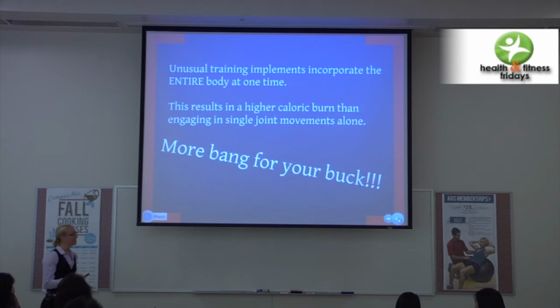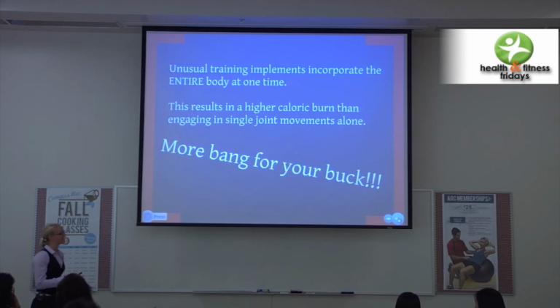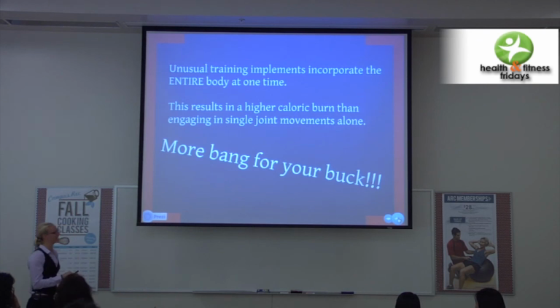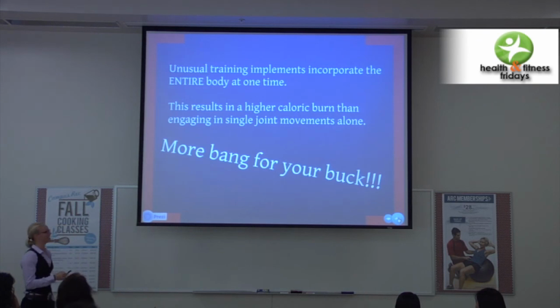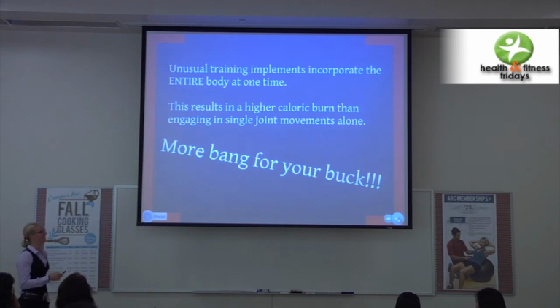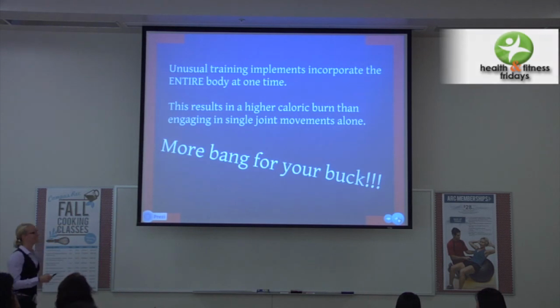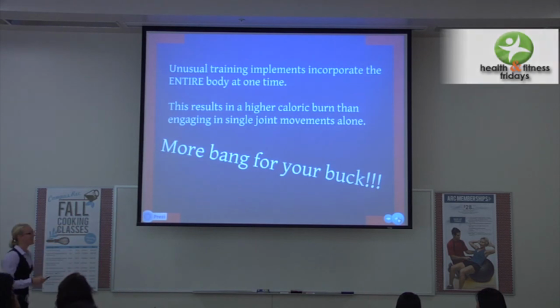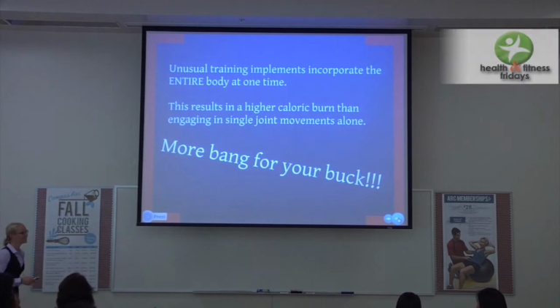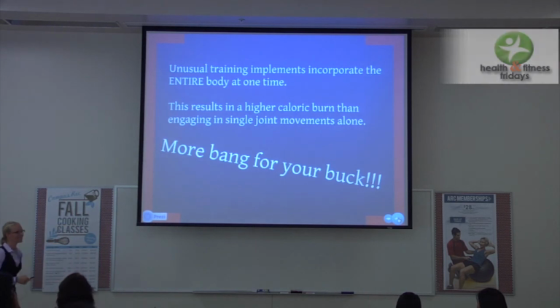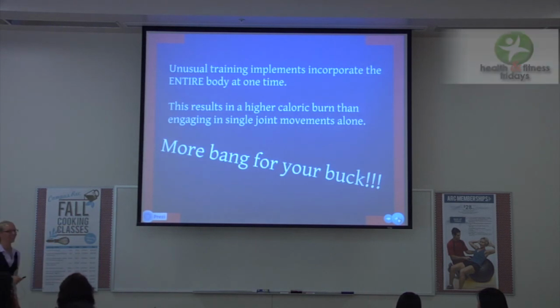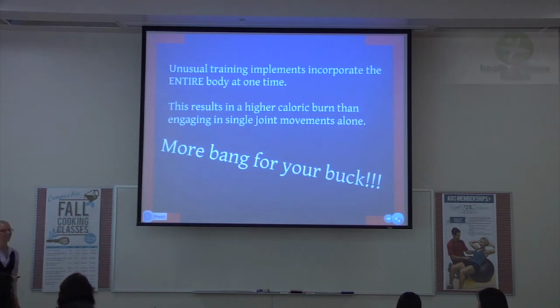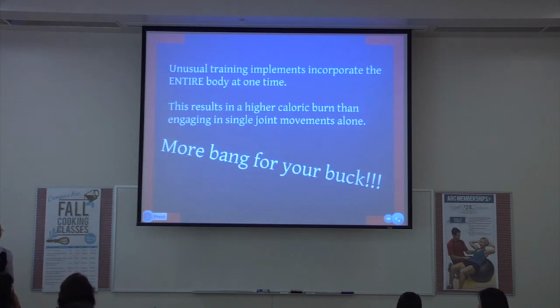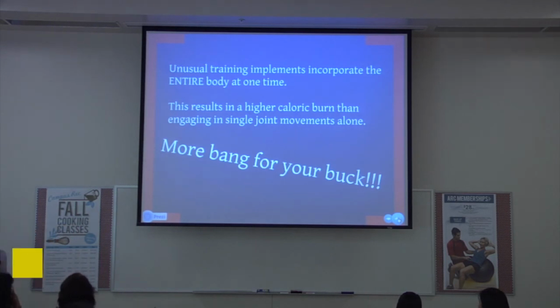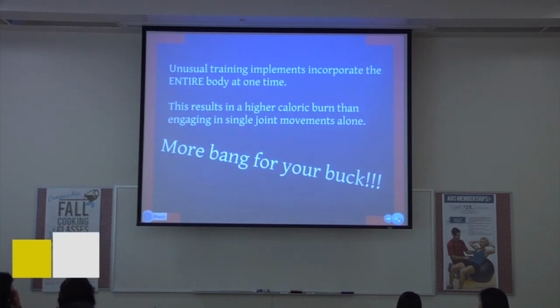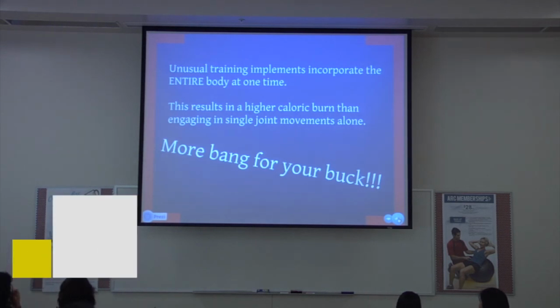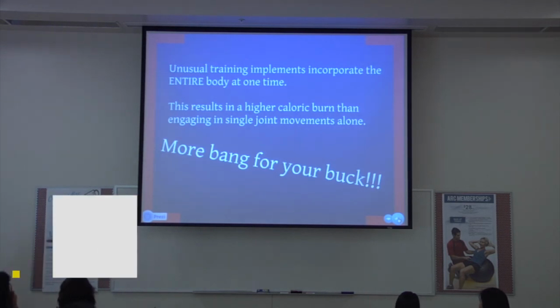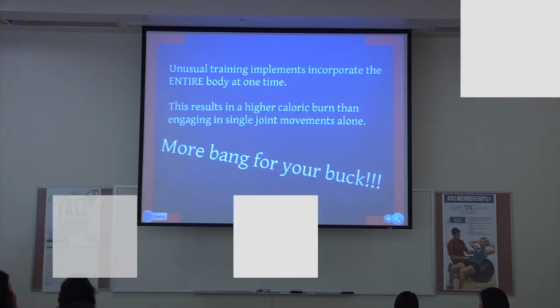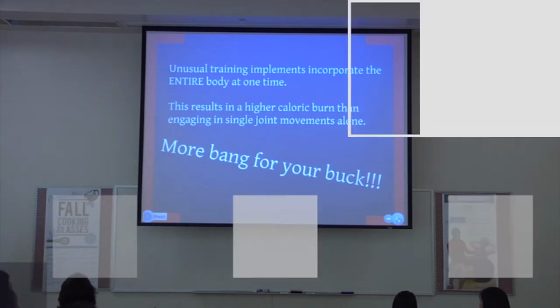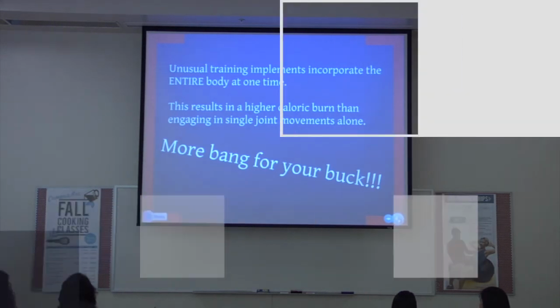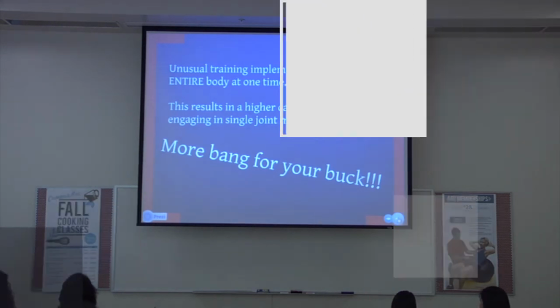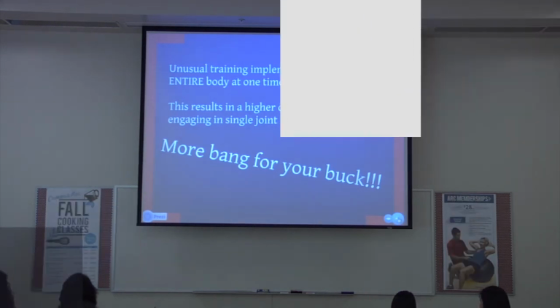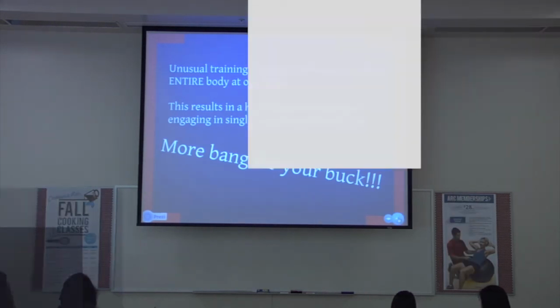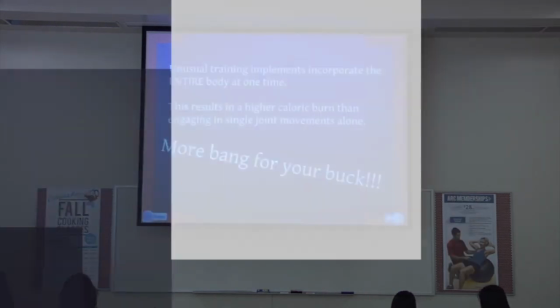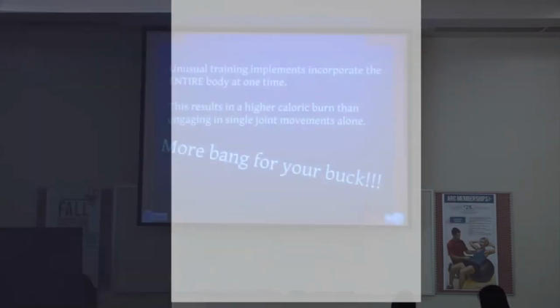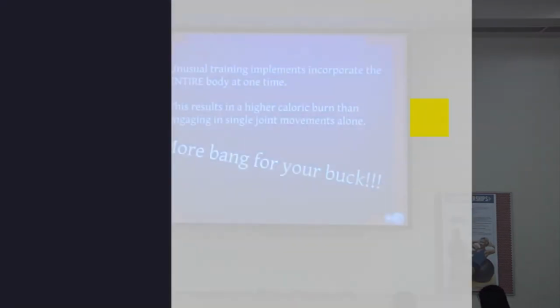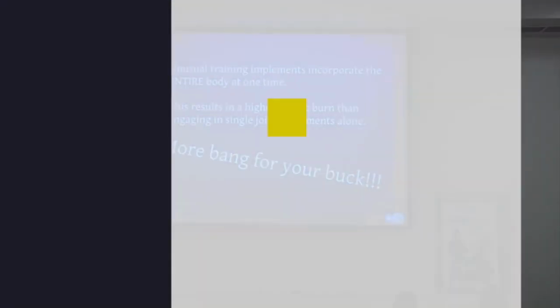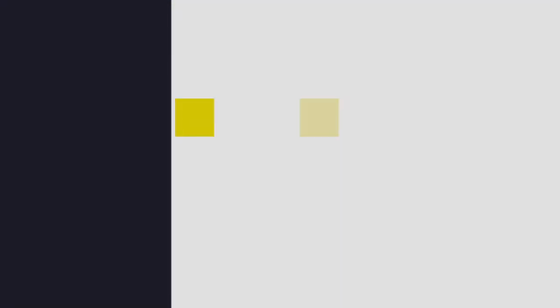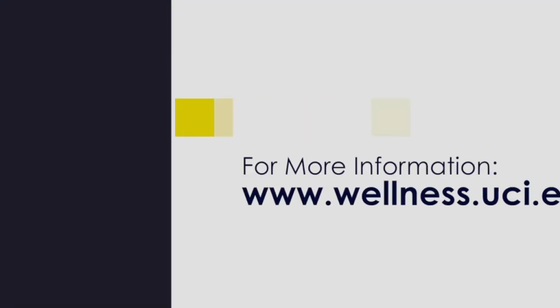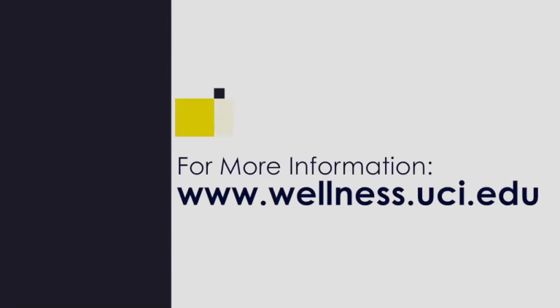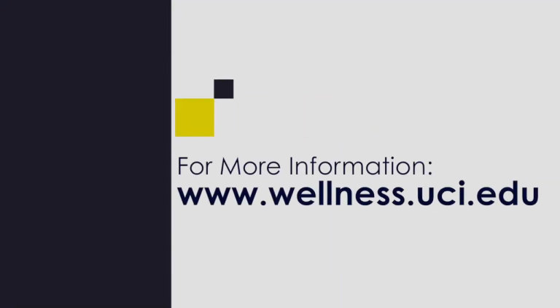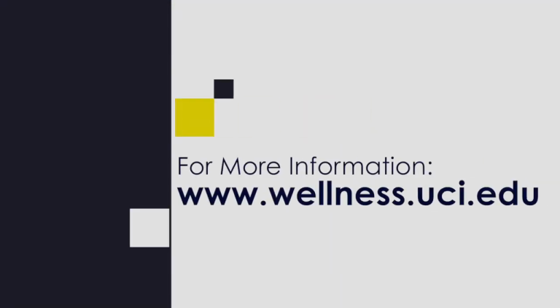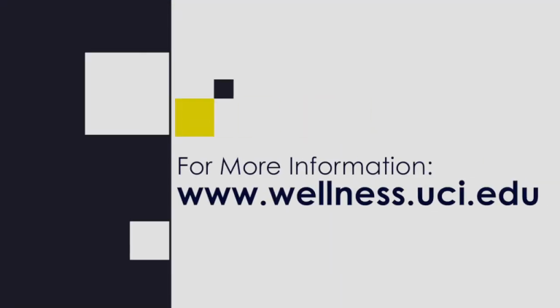That's all I've got. Thank you, thank you, thank you for attending, and we'll see you next week.